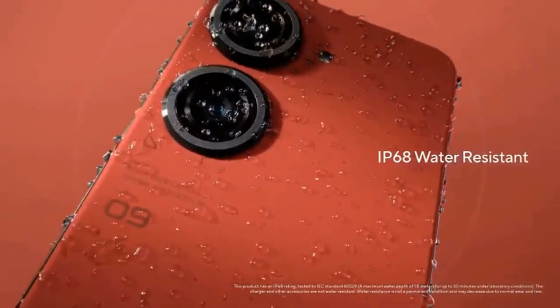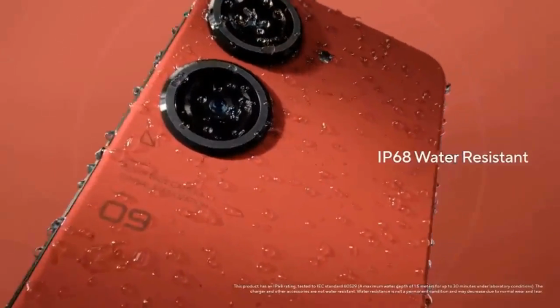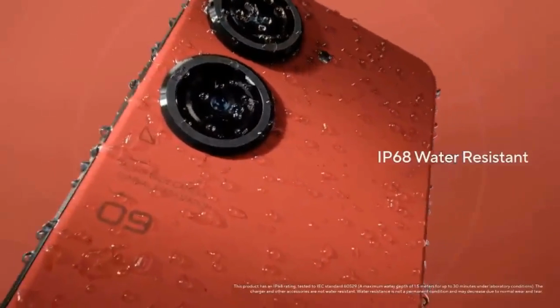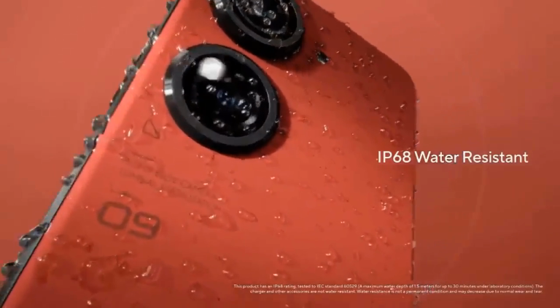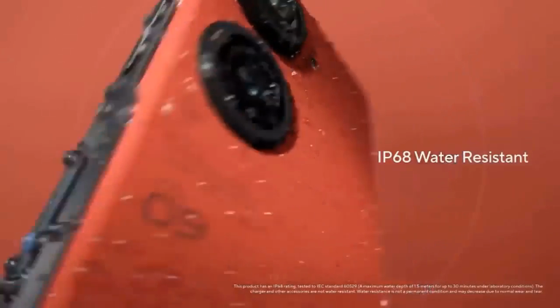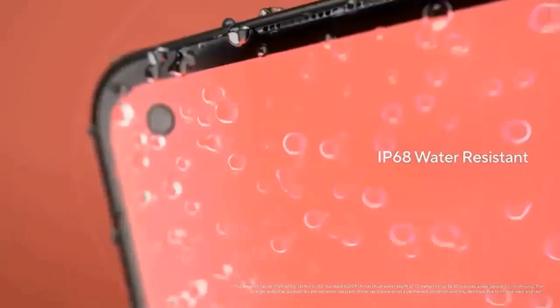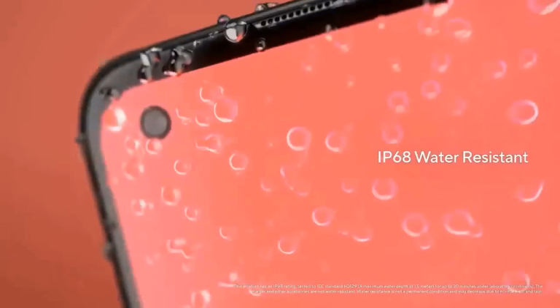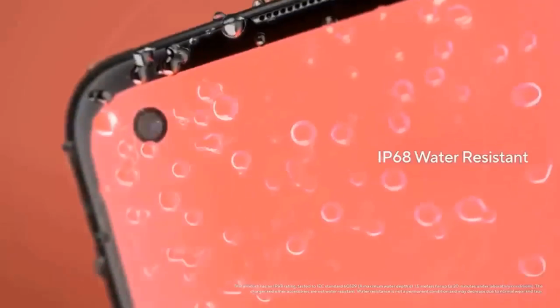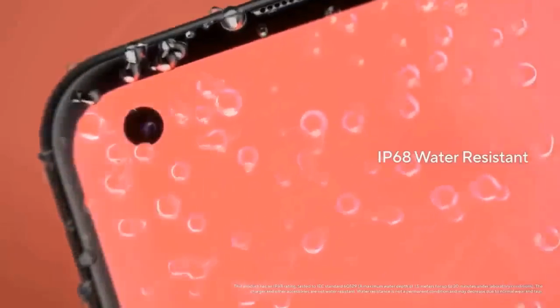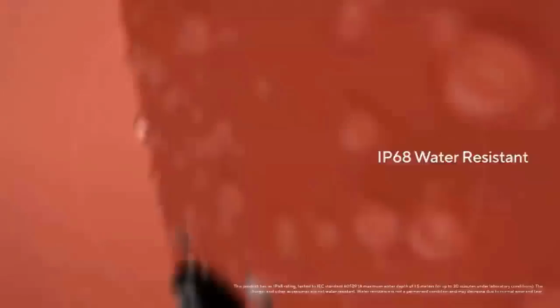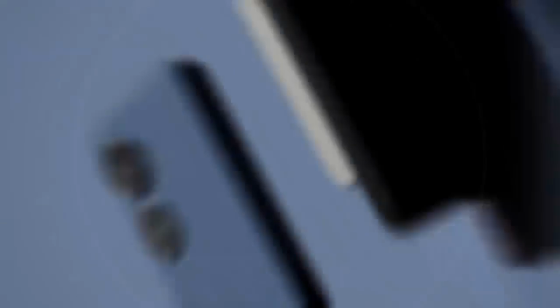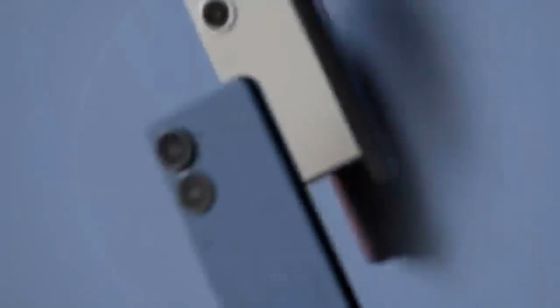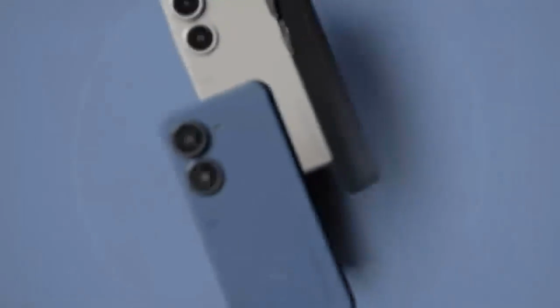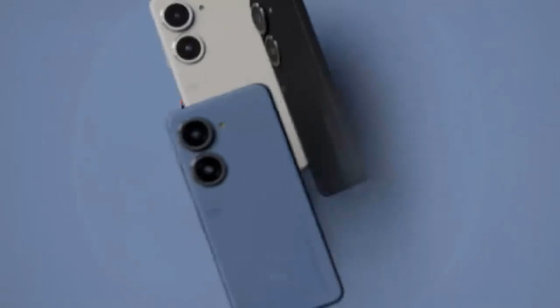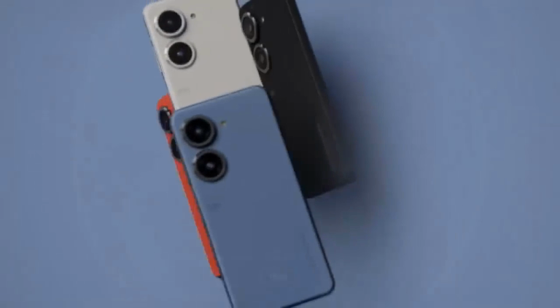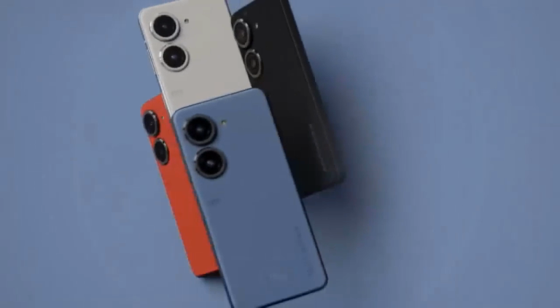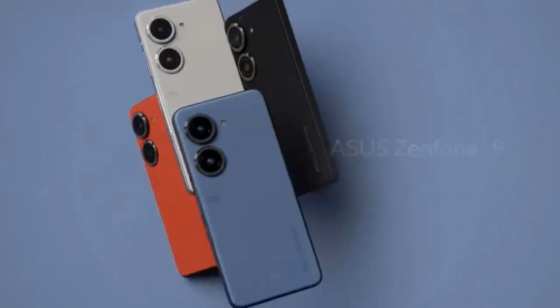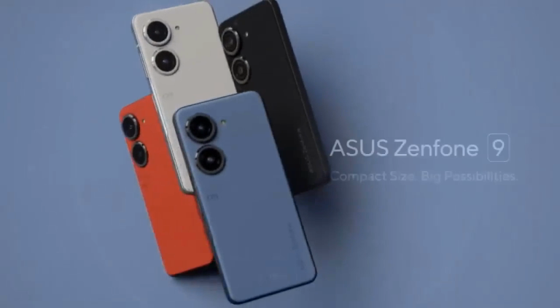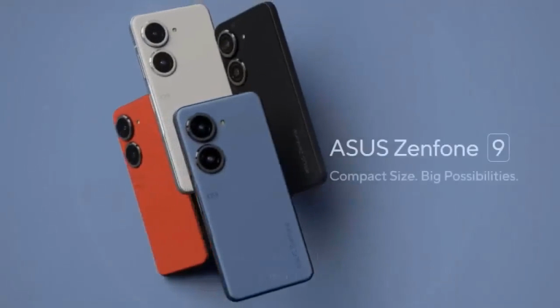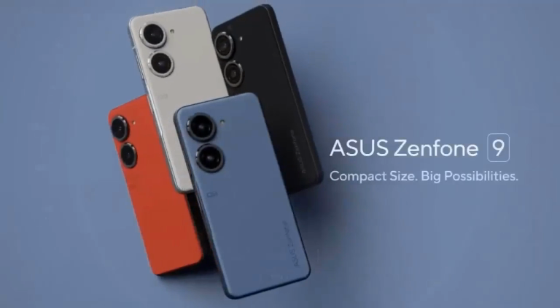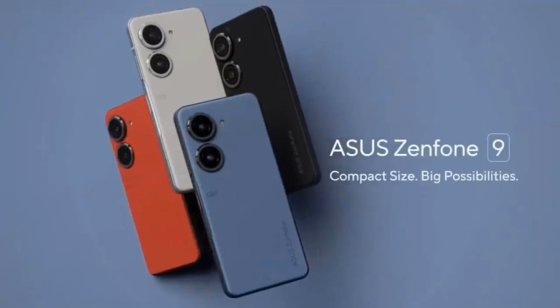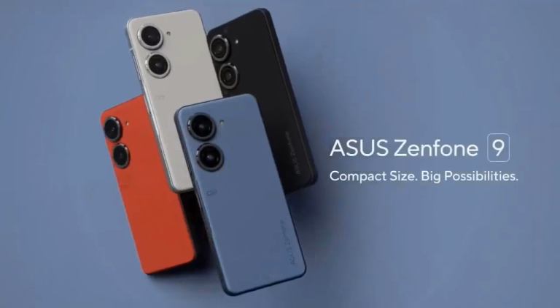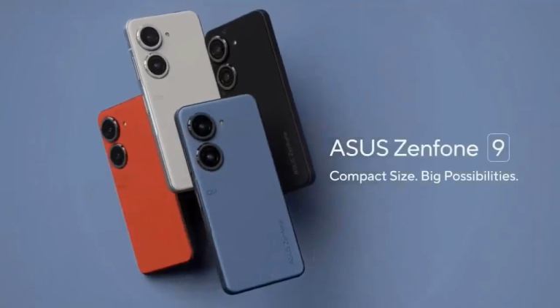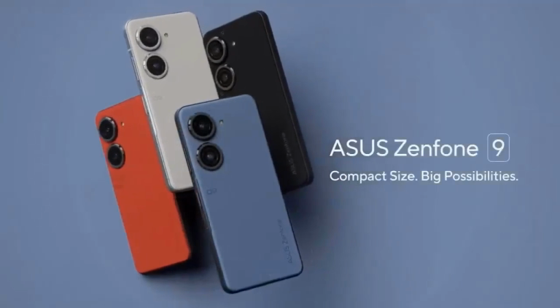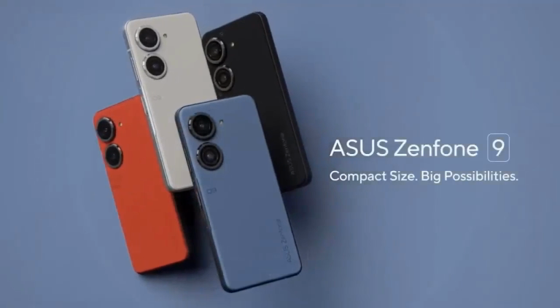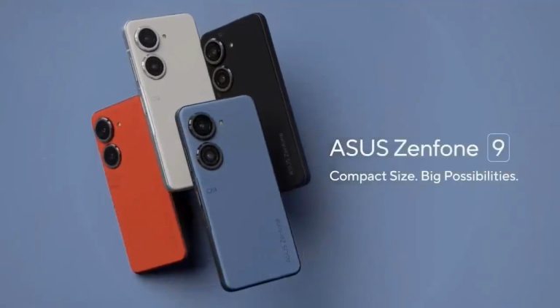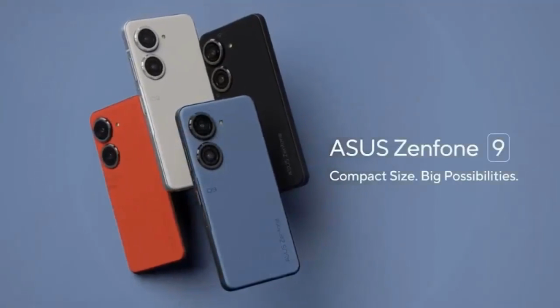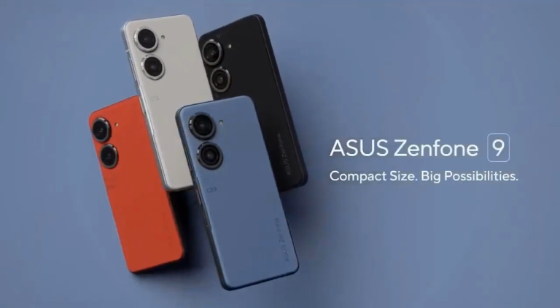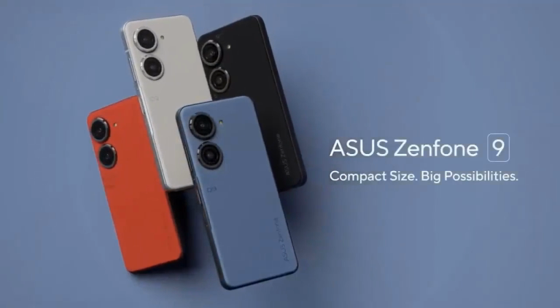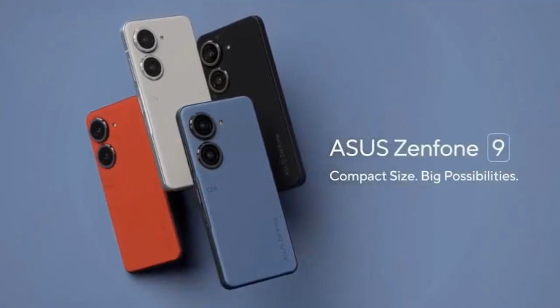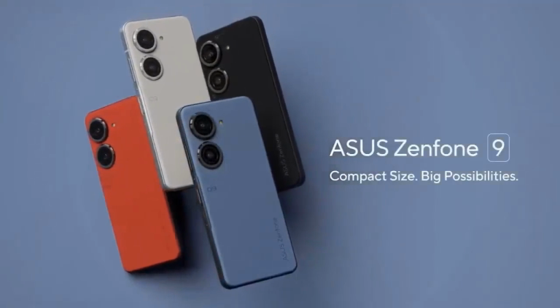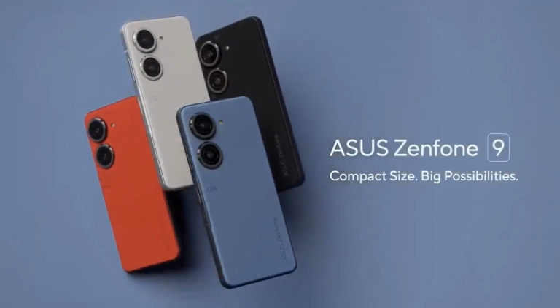The phone itself will have an IP68 rating for dust and water resistance.